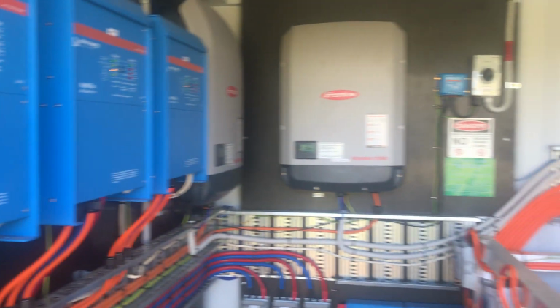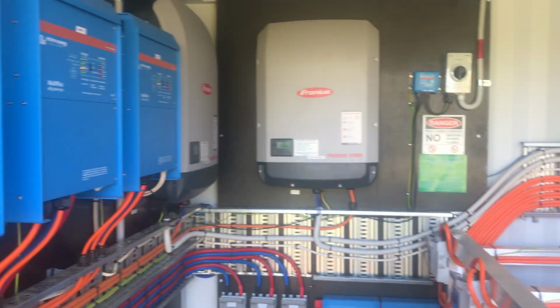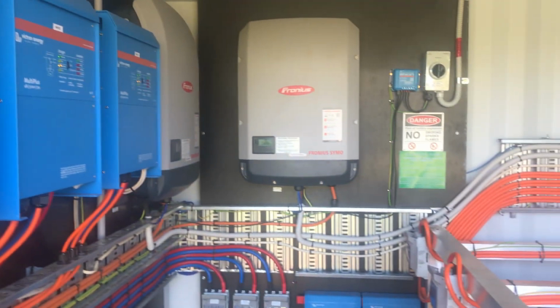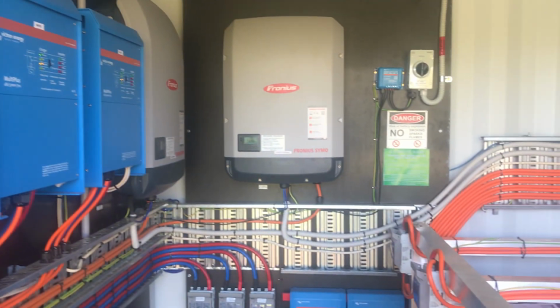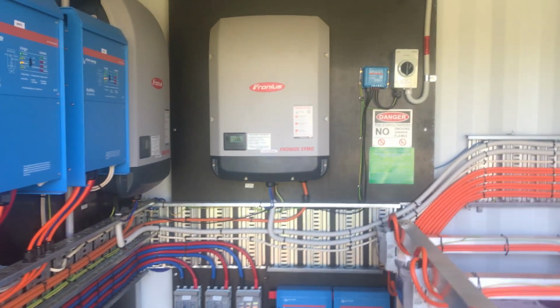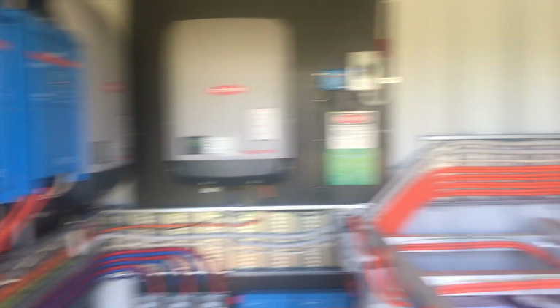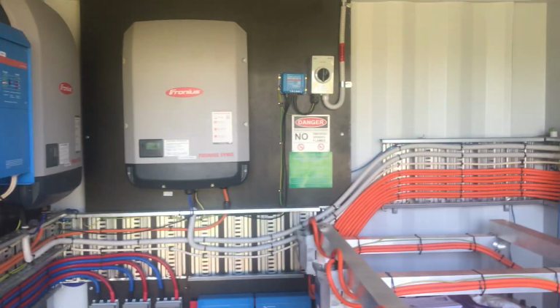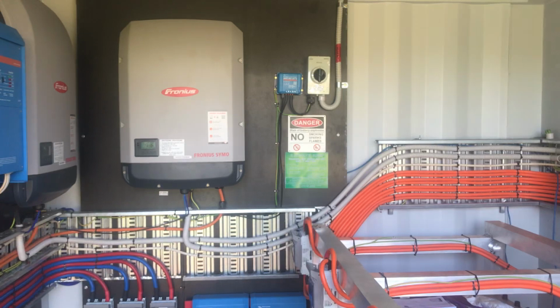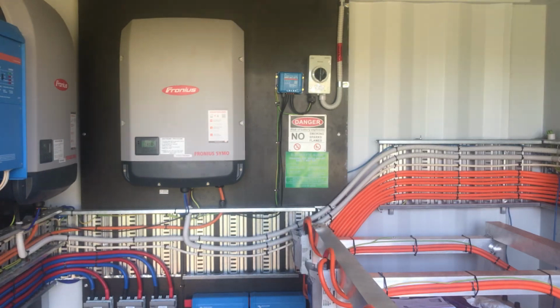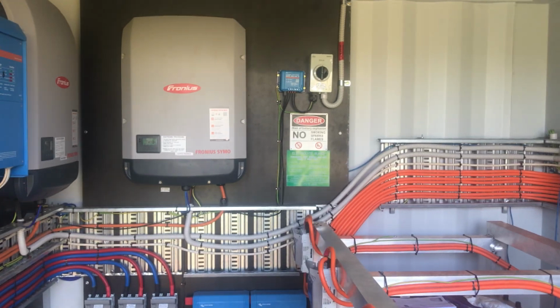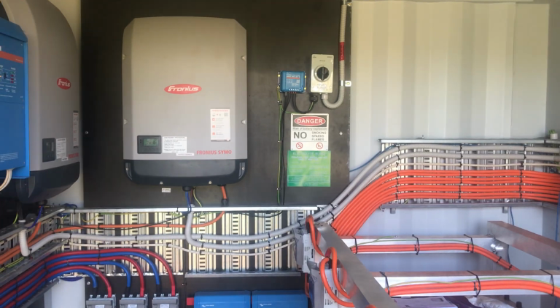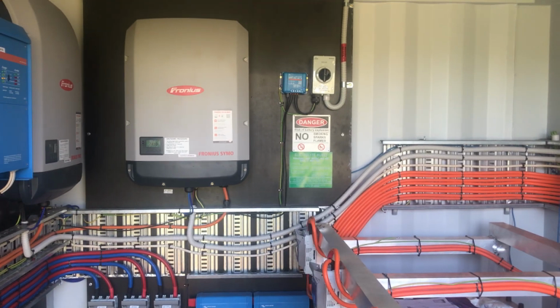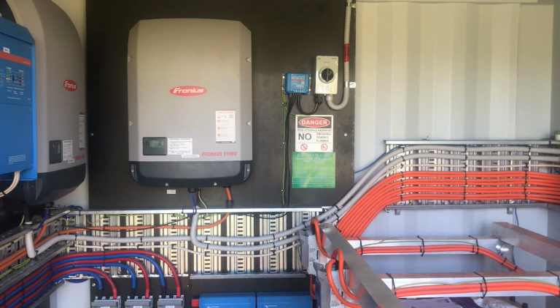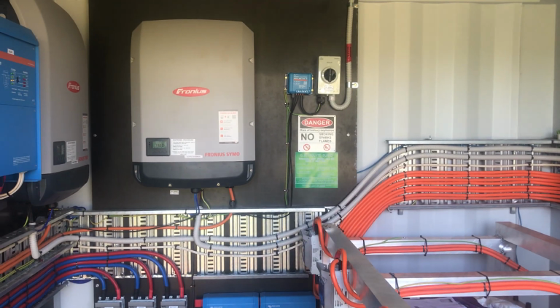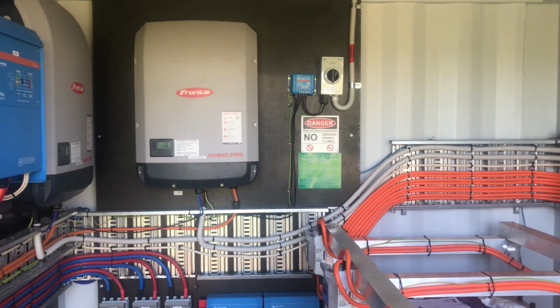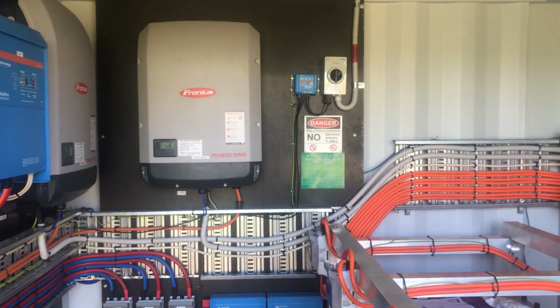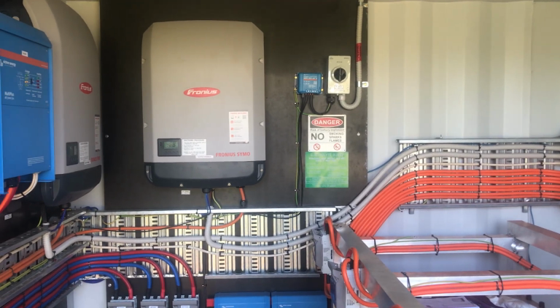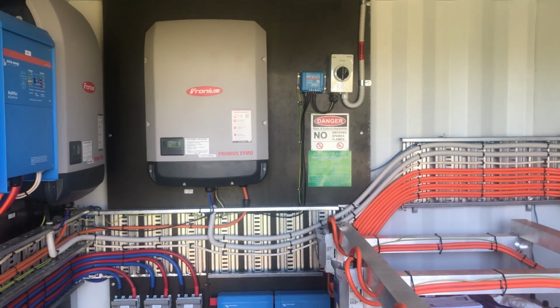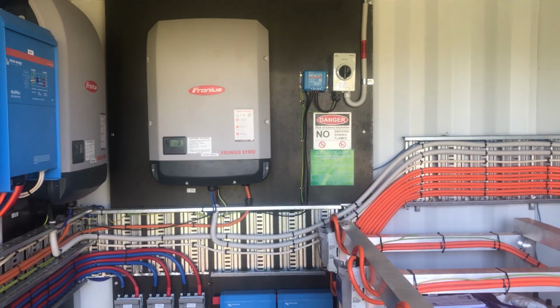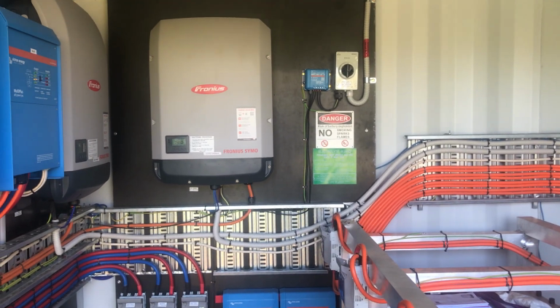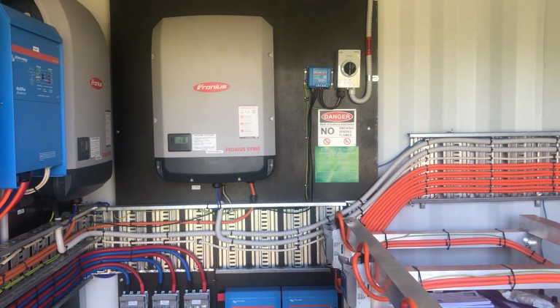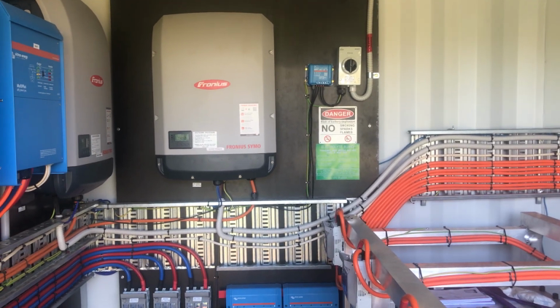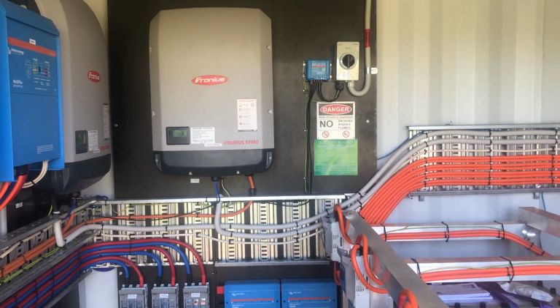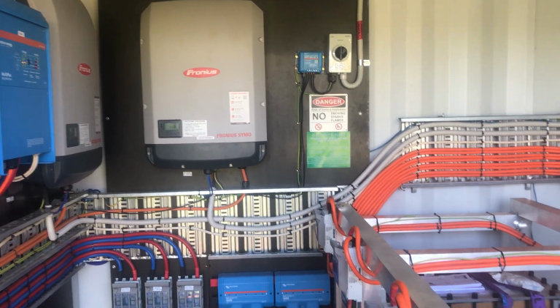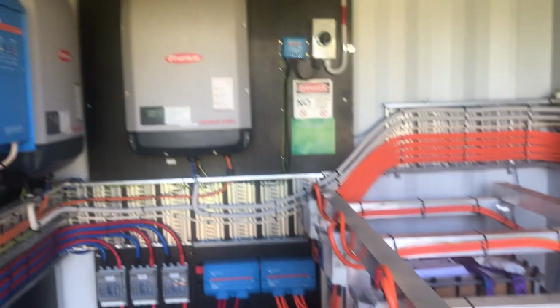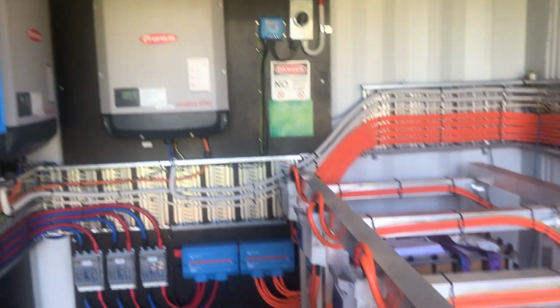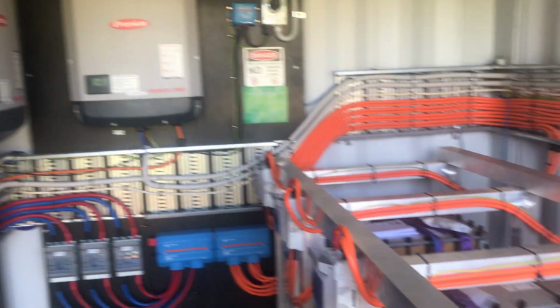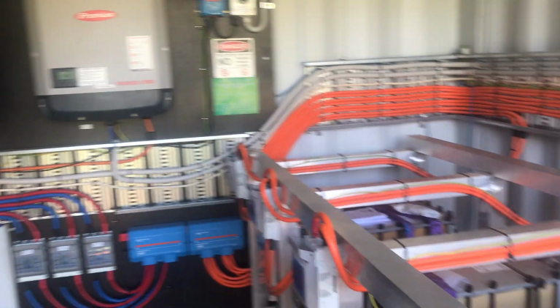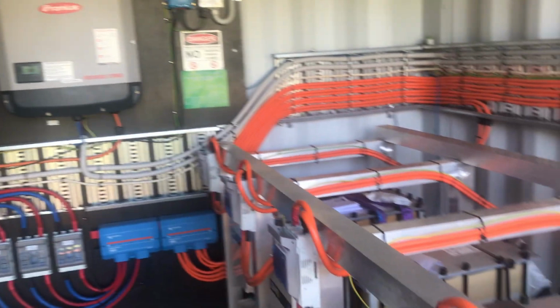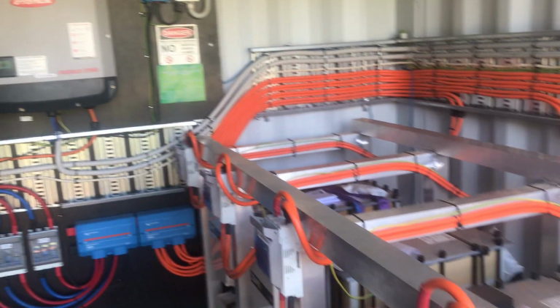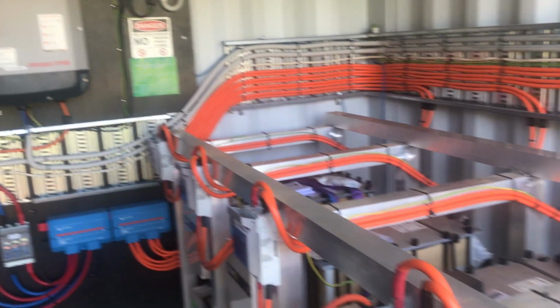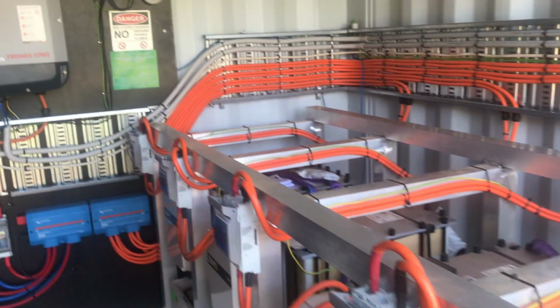So anyway, there you go — the Rosnay Battery Shed.